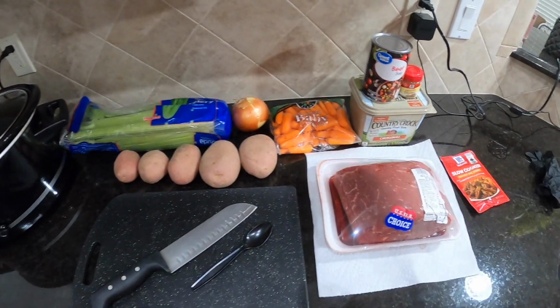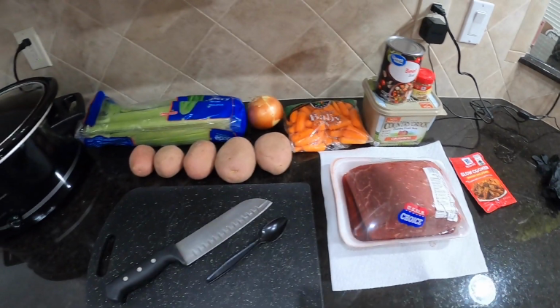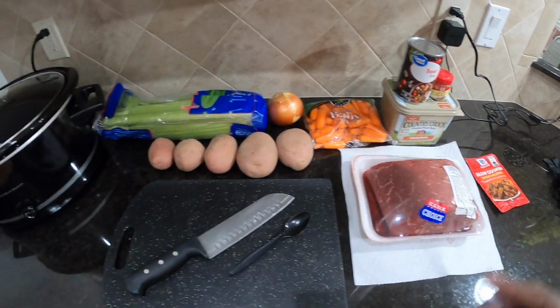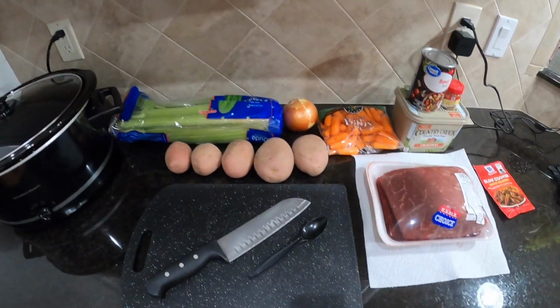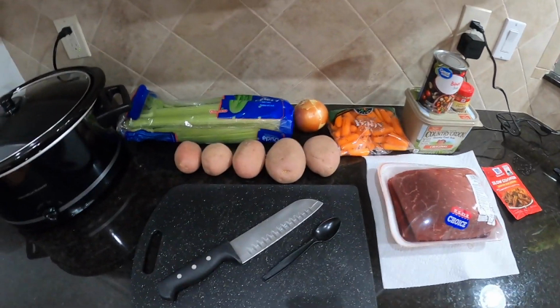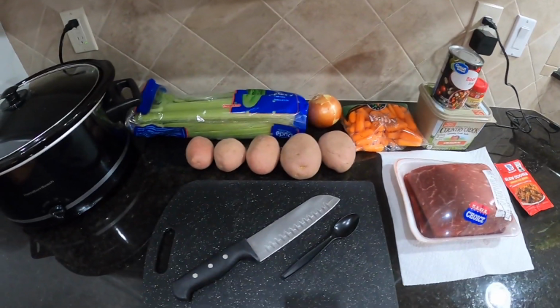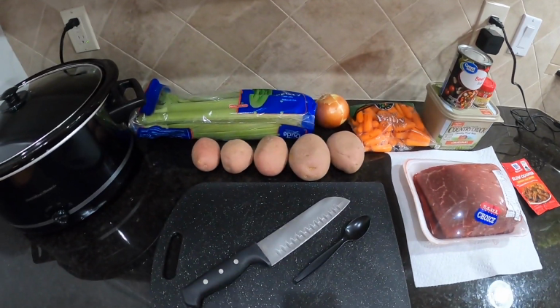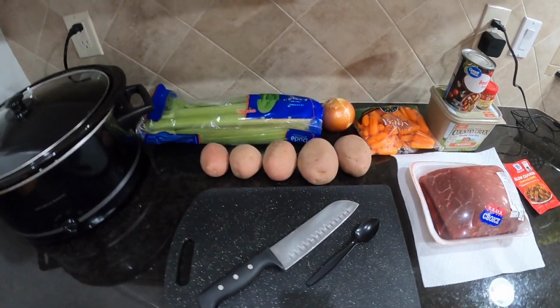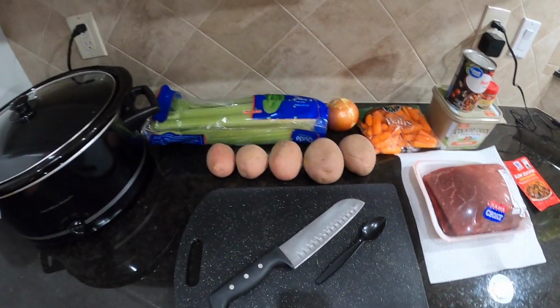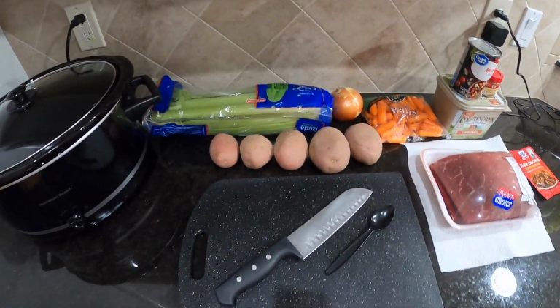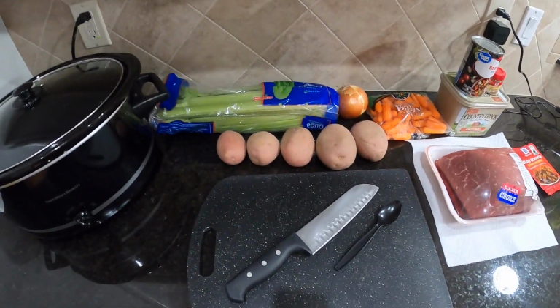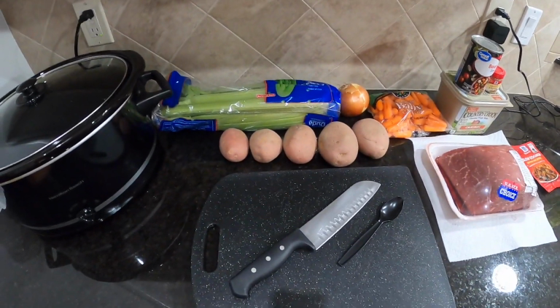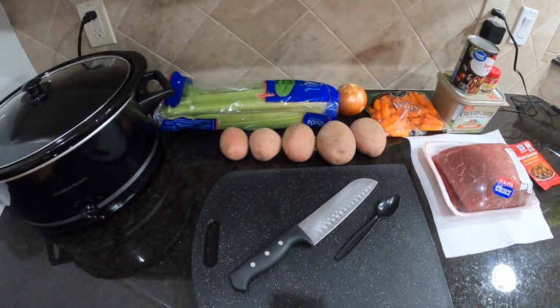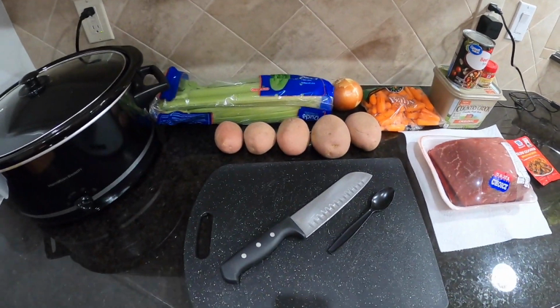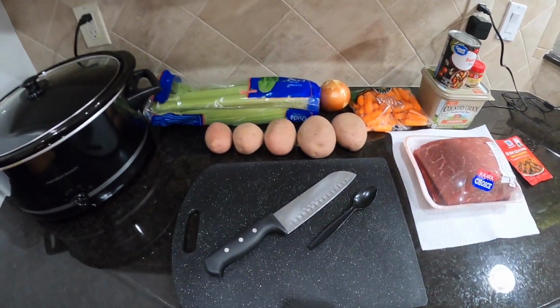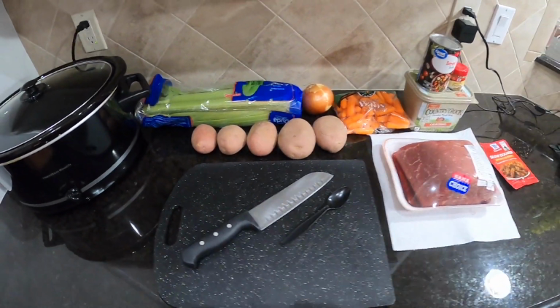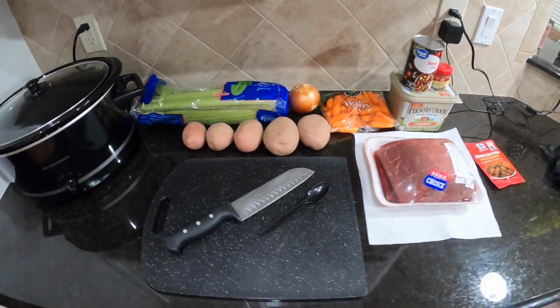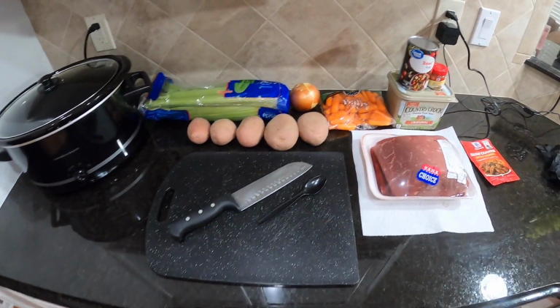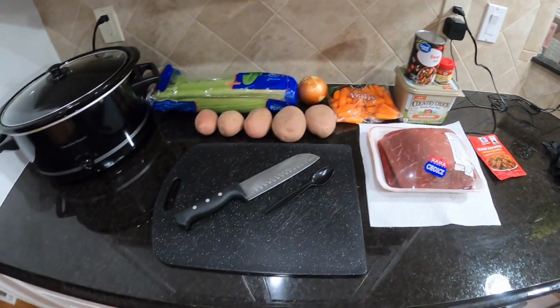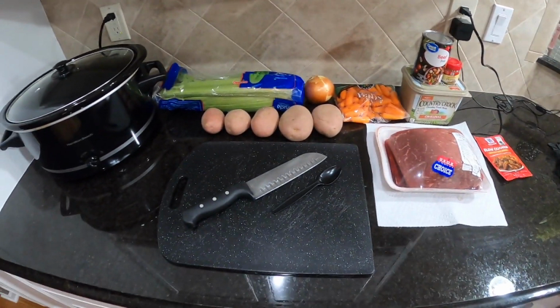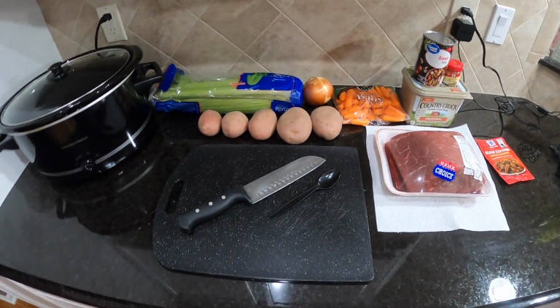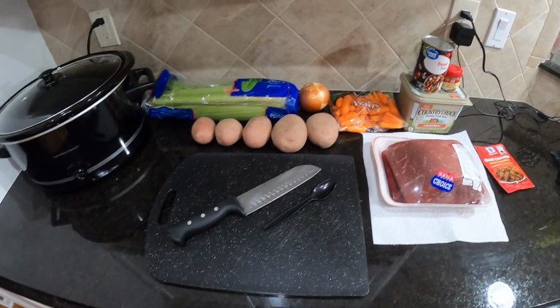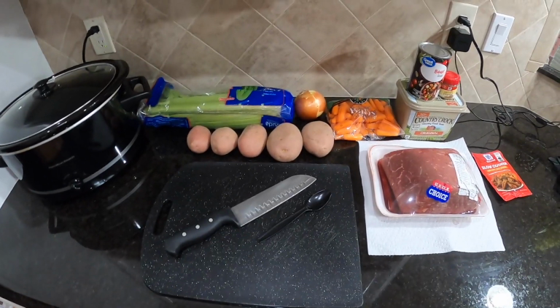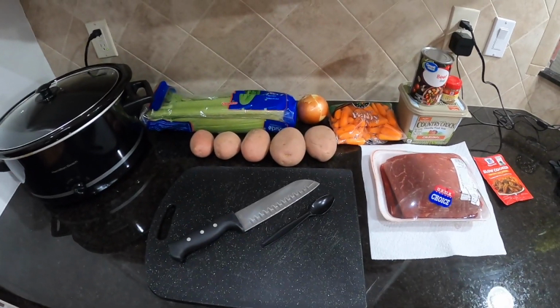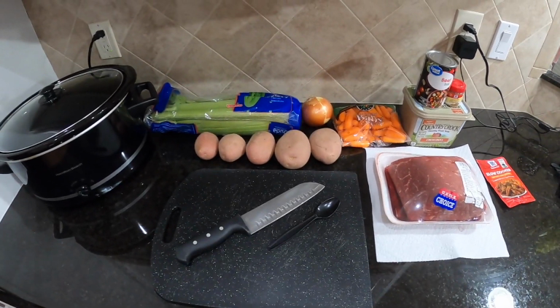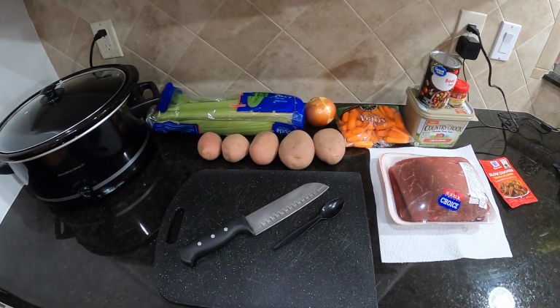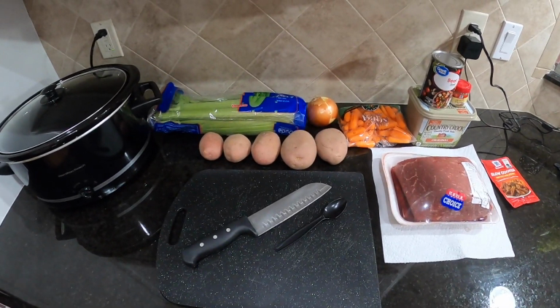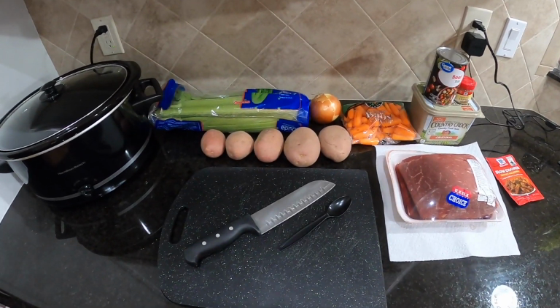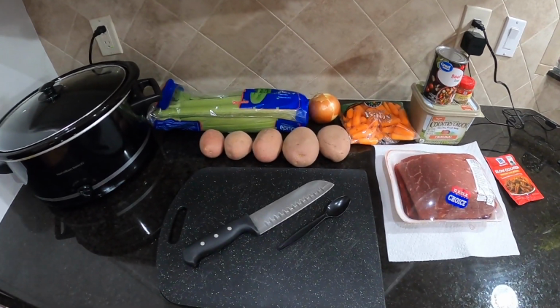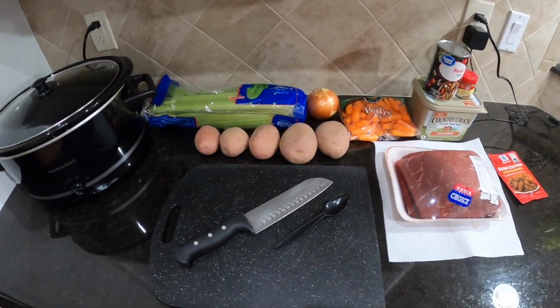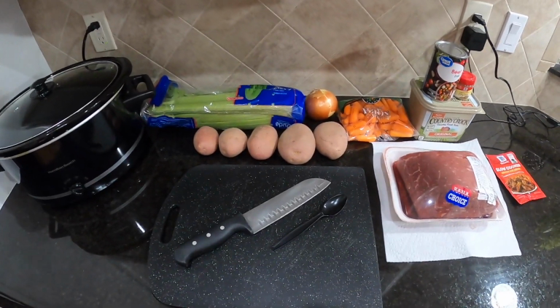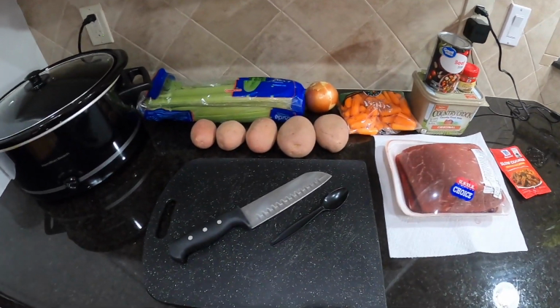Remember, everything we do here is easy, folks. Easy. Let's keep it simple. Like I've always been told, keep it simple, stupid.